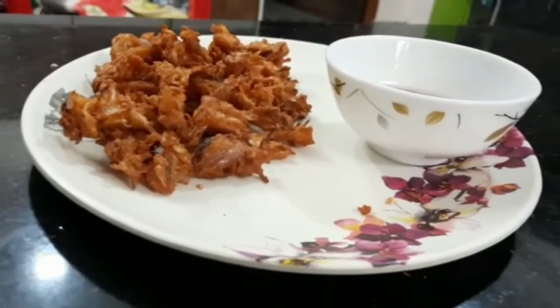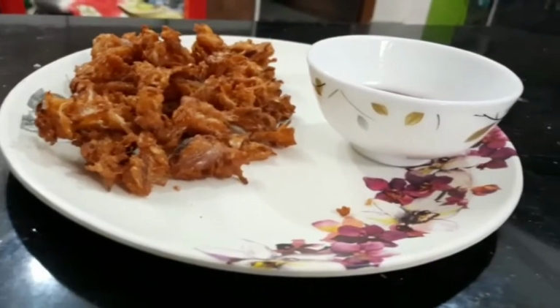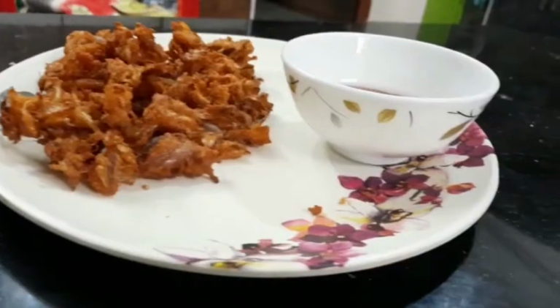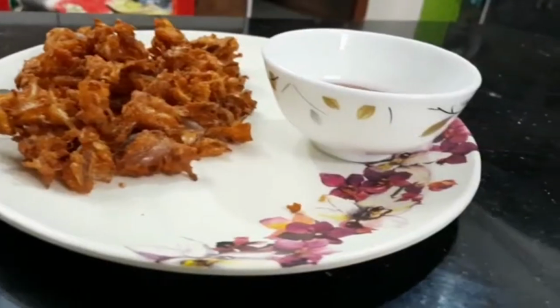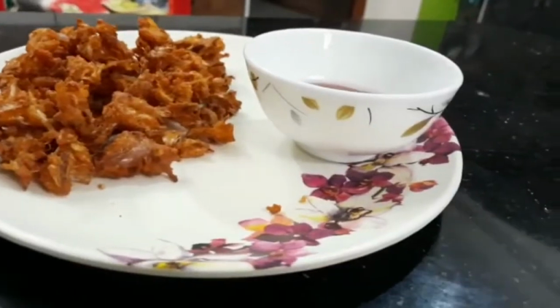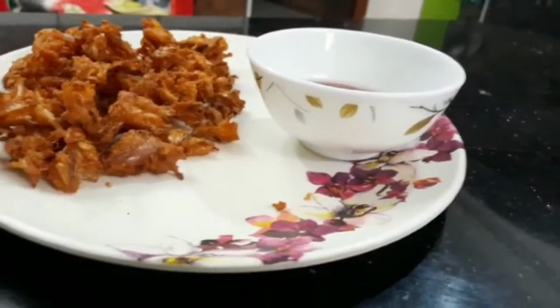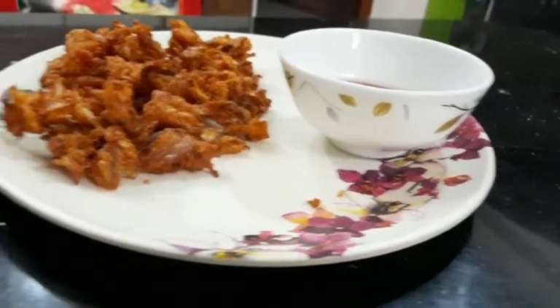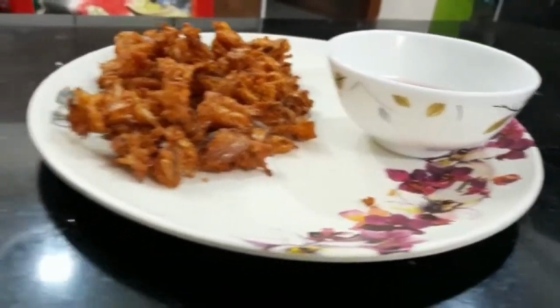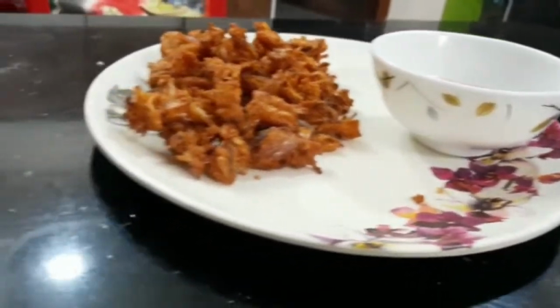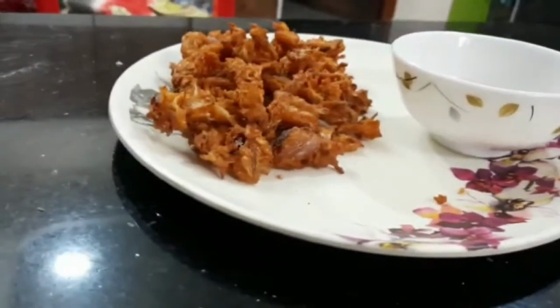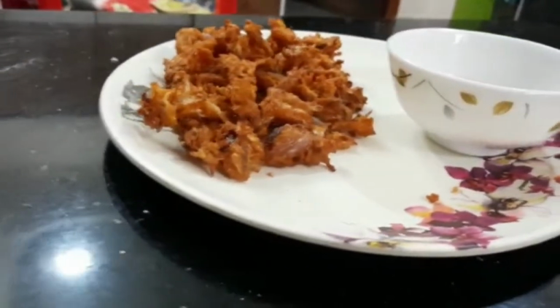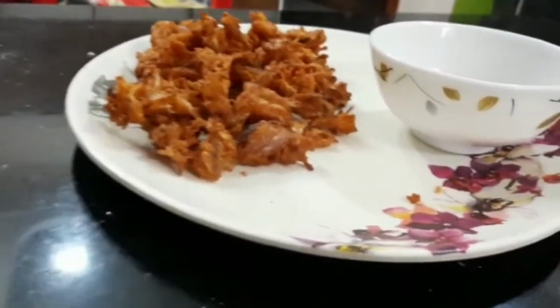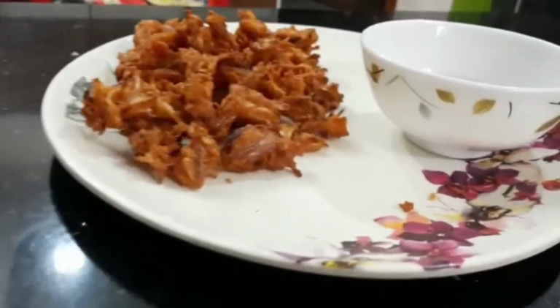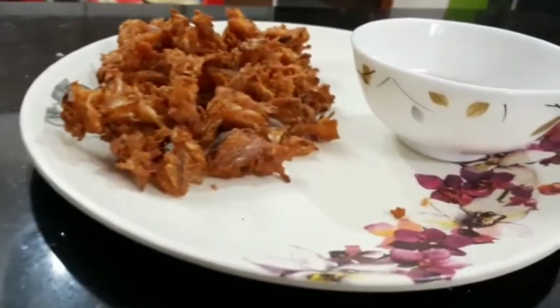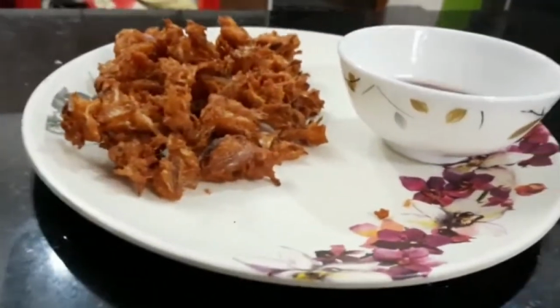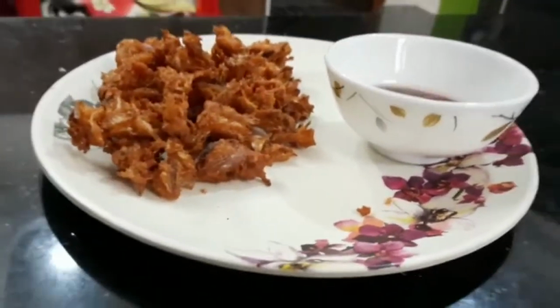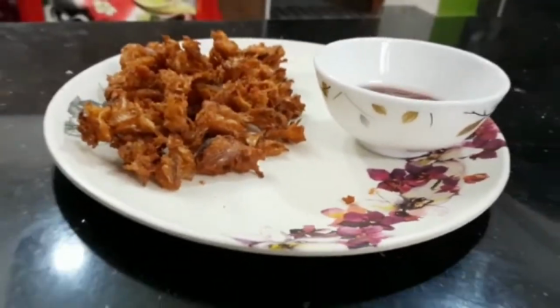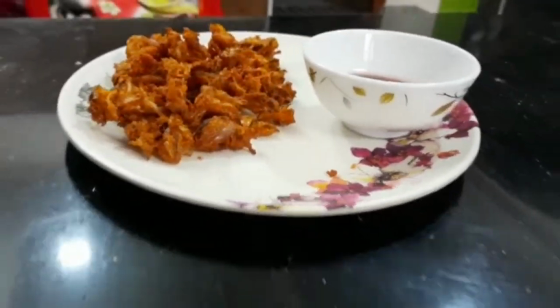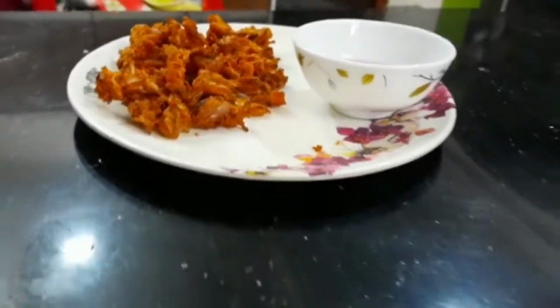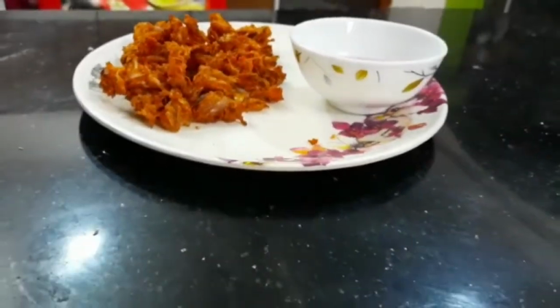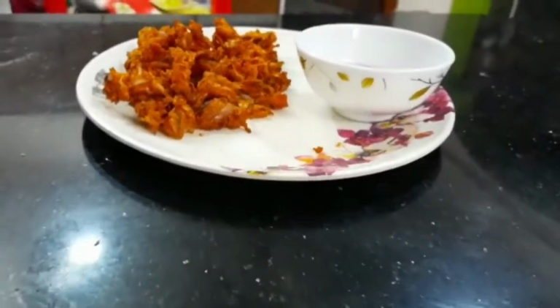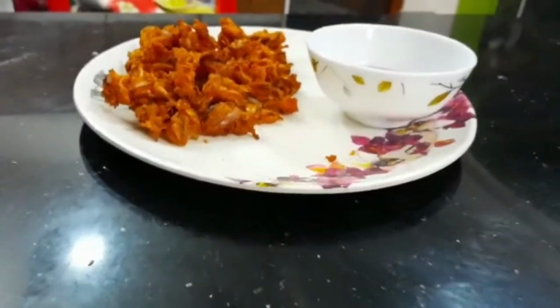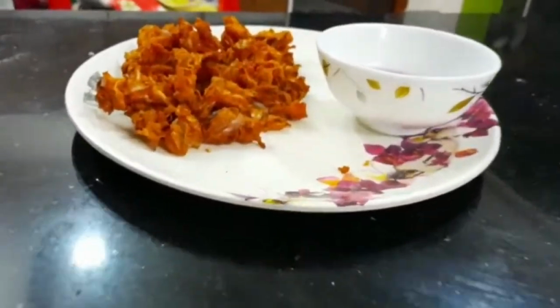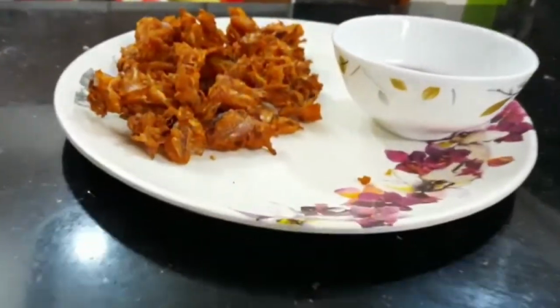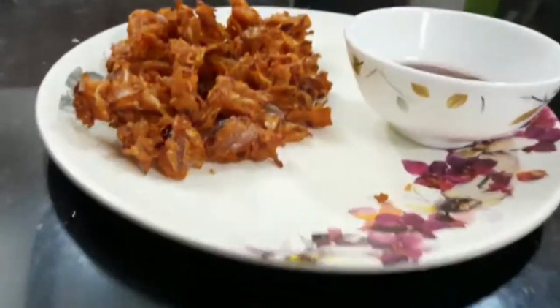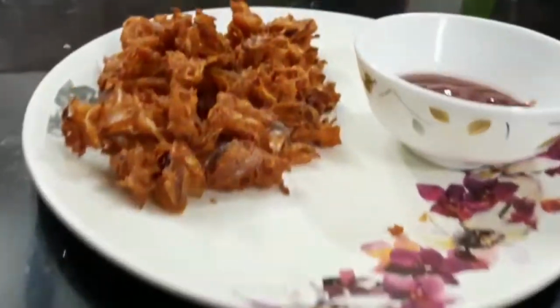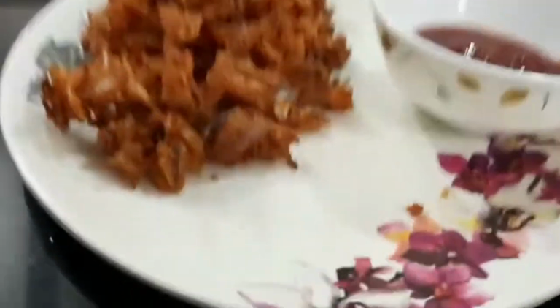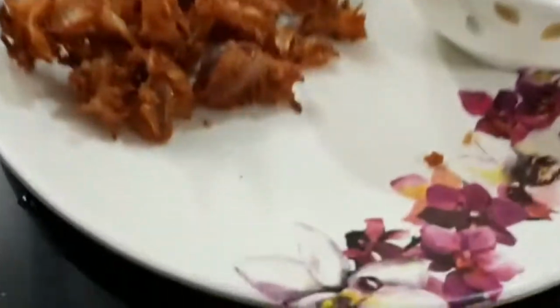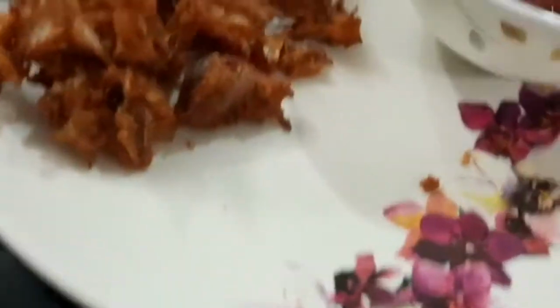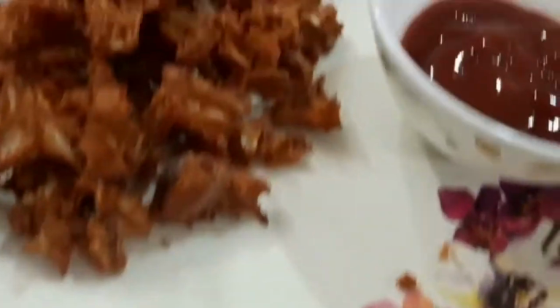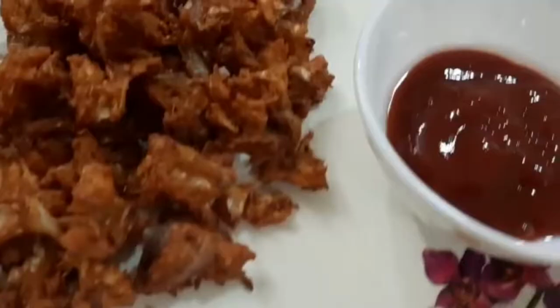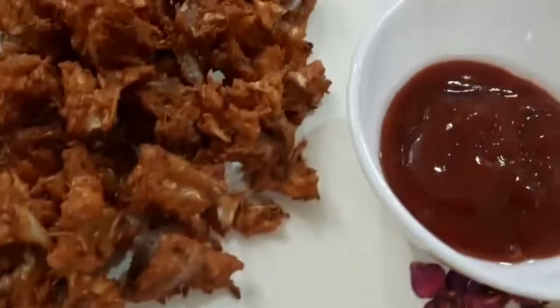I am going to show you the plating. It is very colorful and crispy.